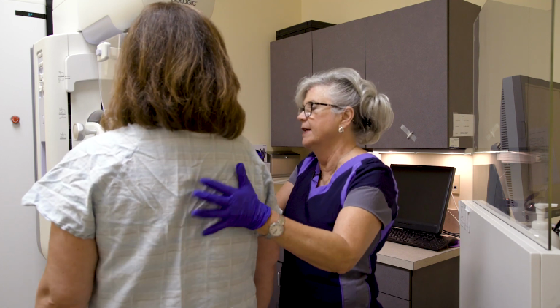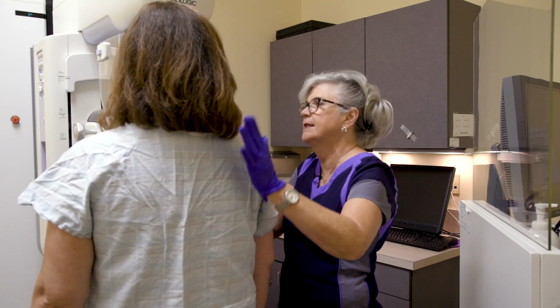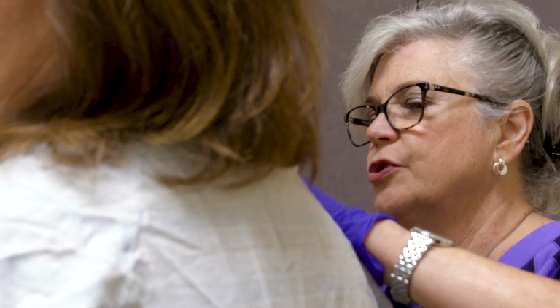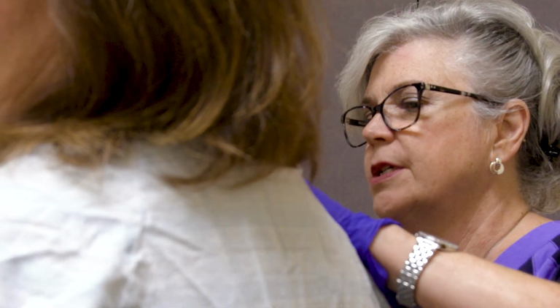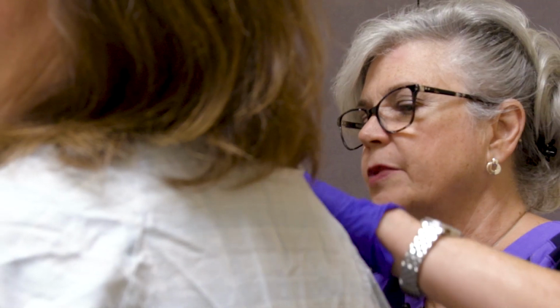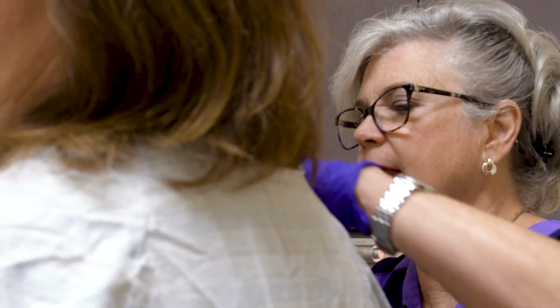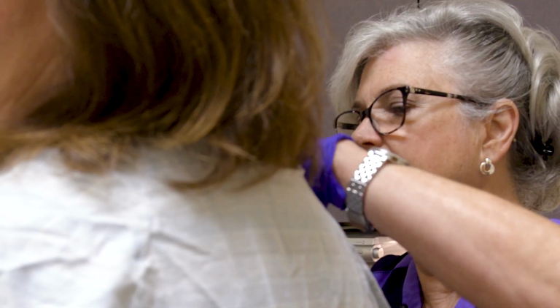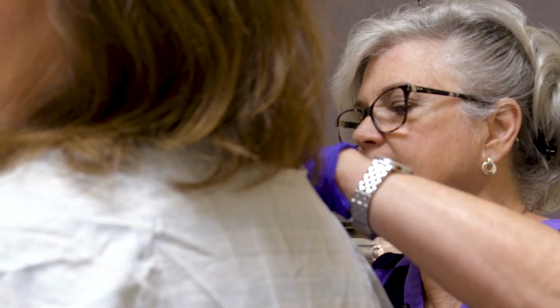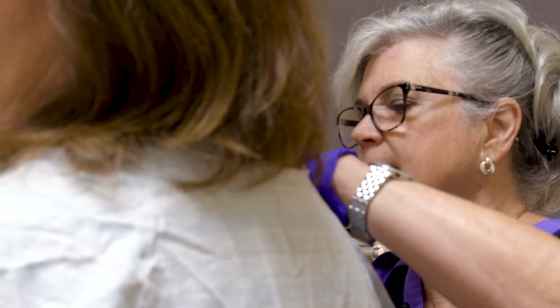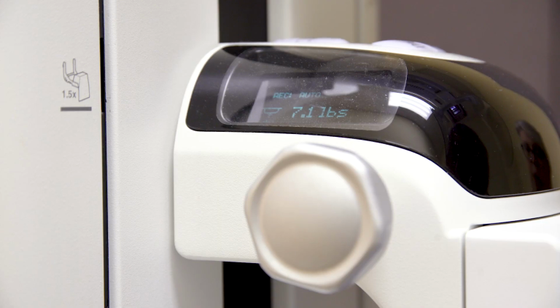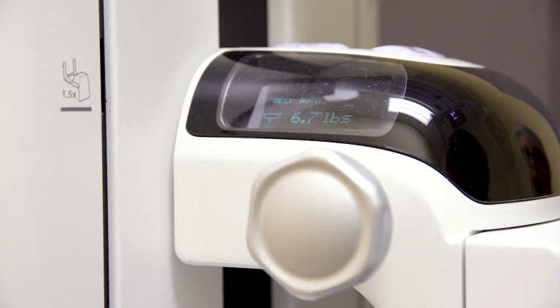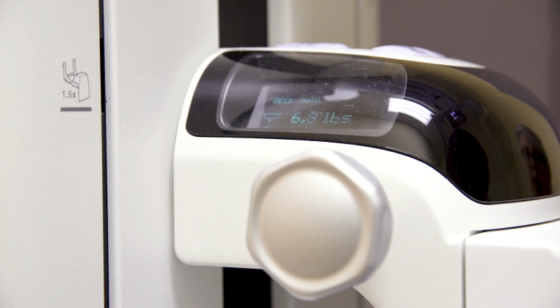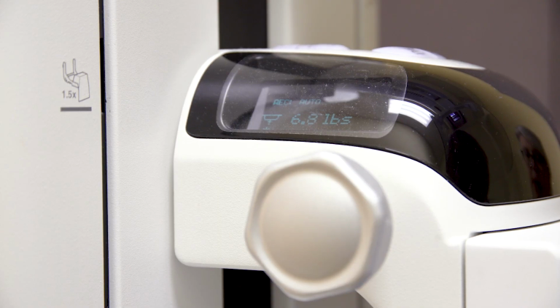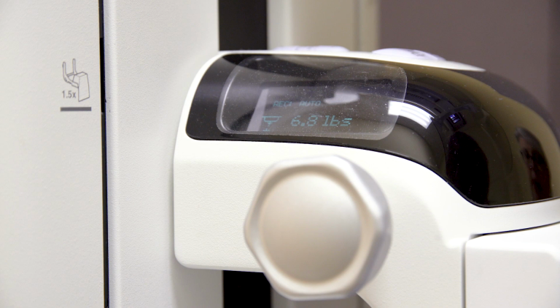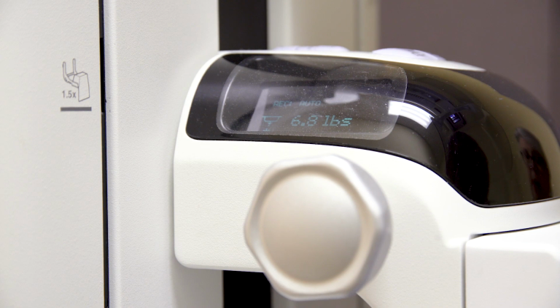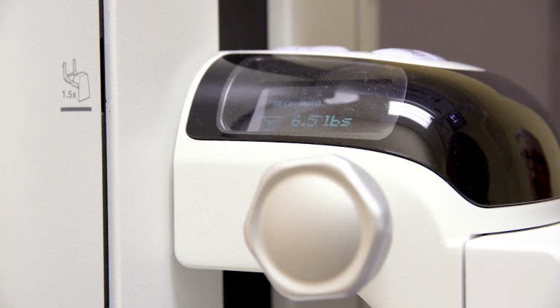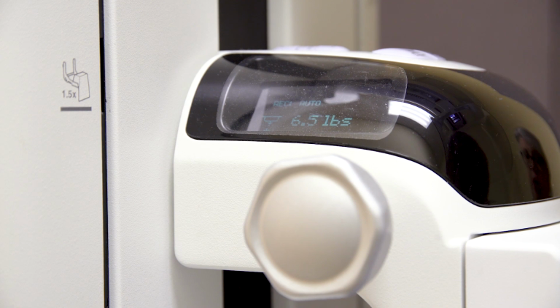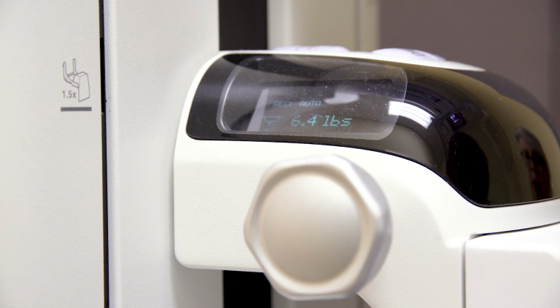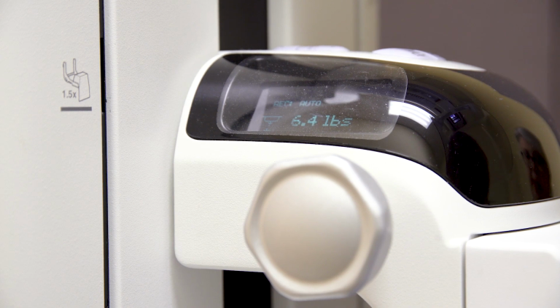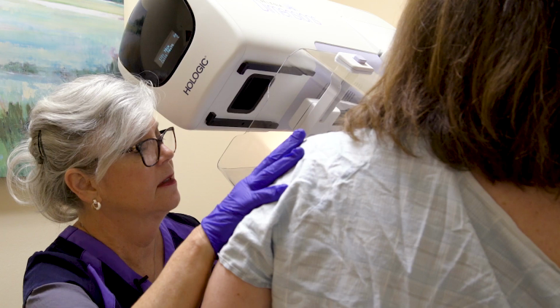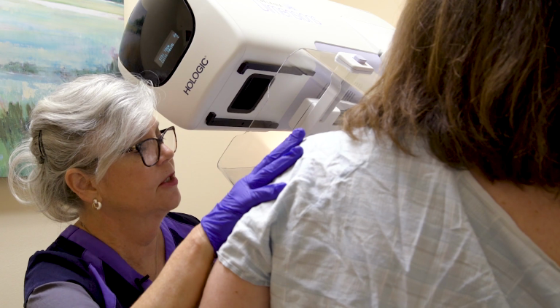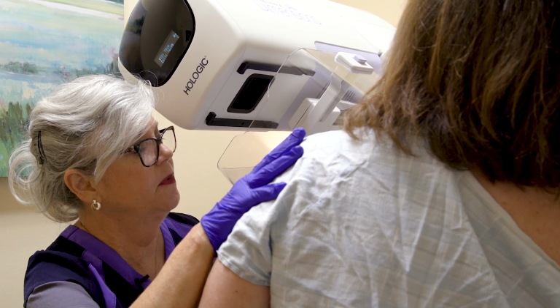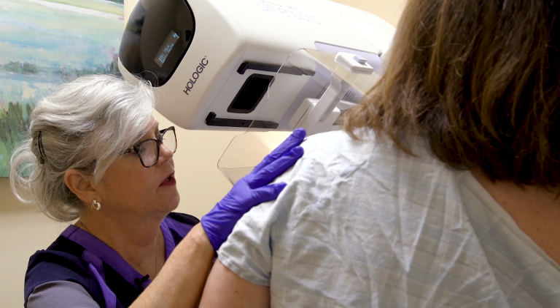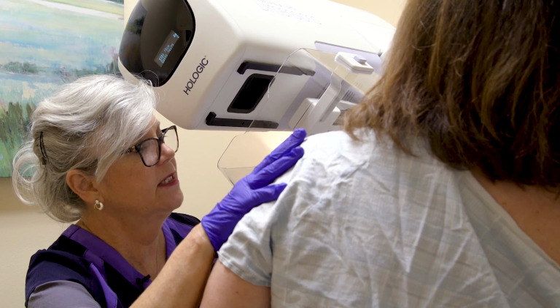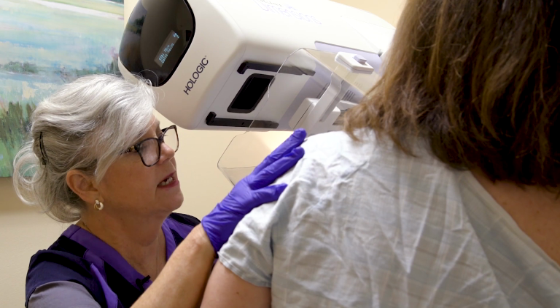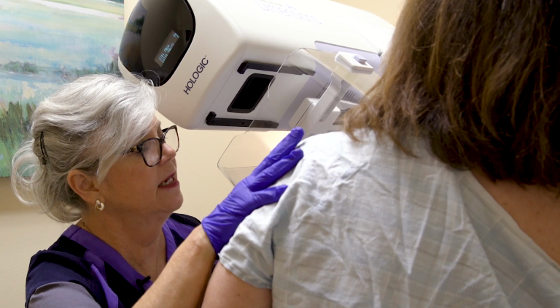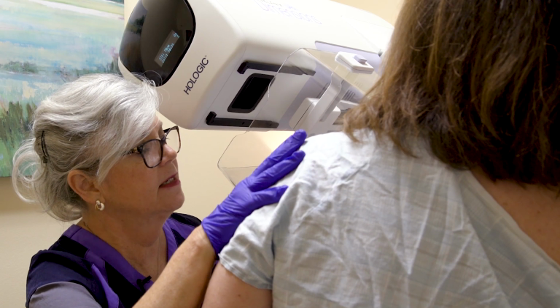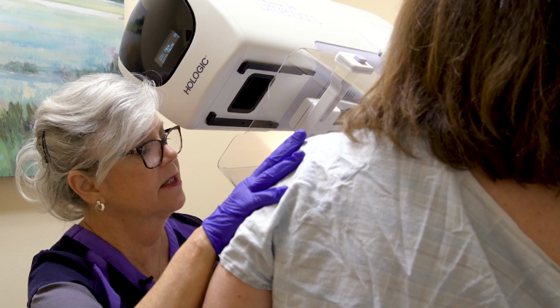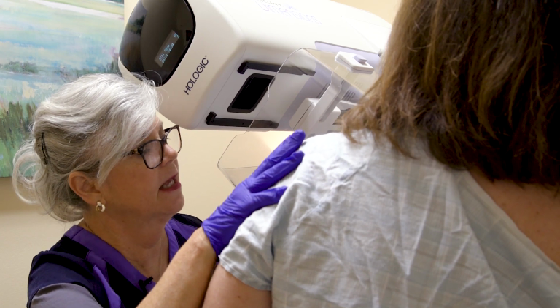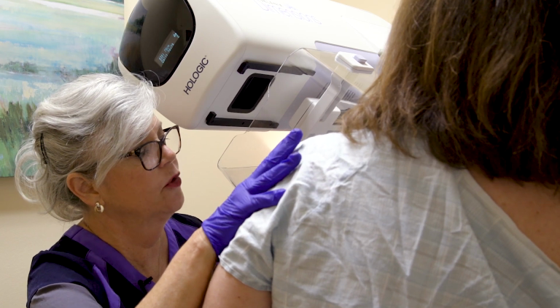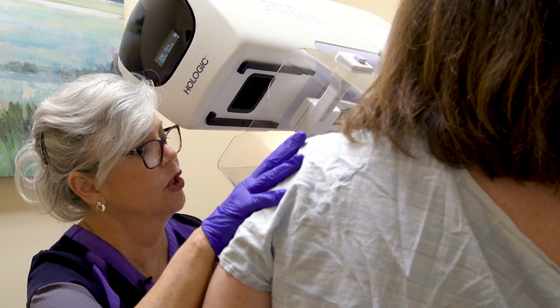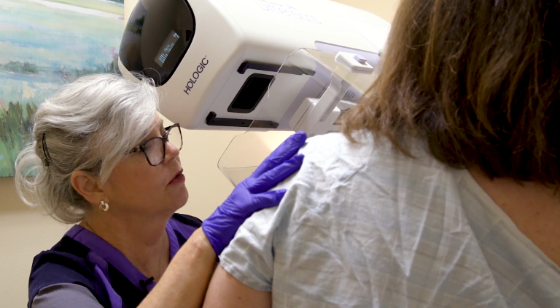Mammograms can tell you a lot, but when it comes to what you've inherited, you can get answers from genetic testing.